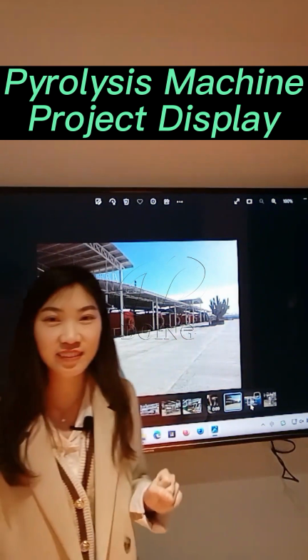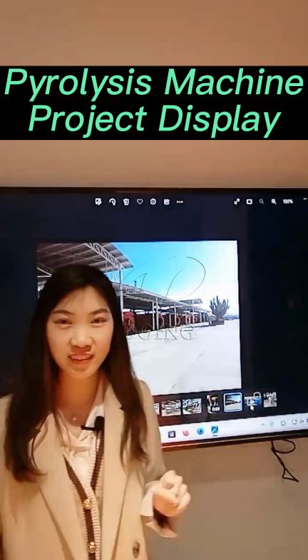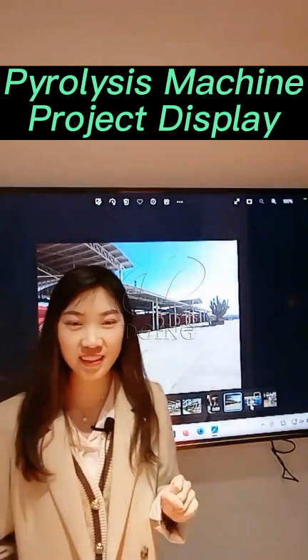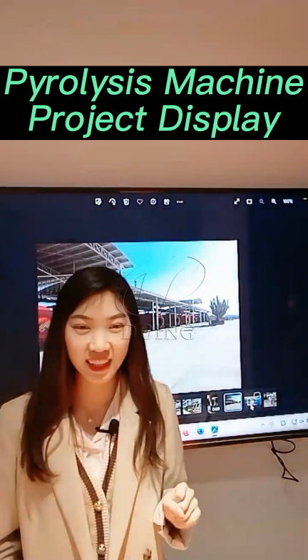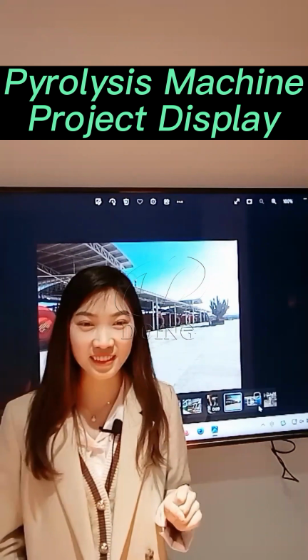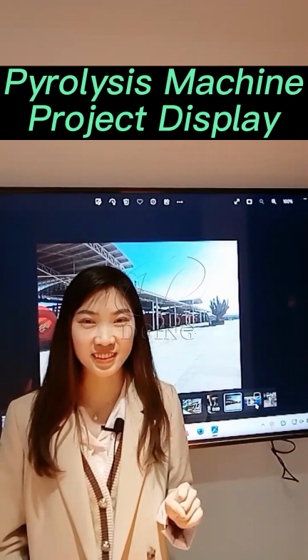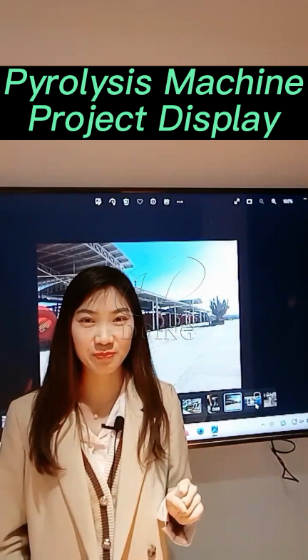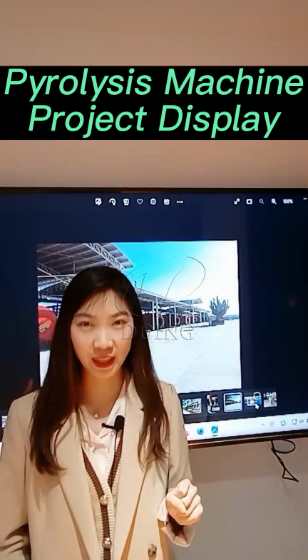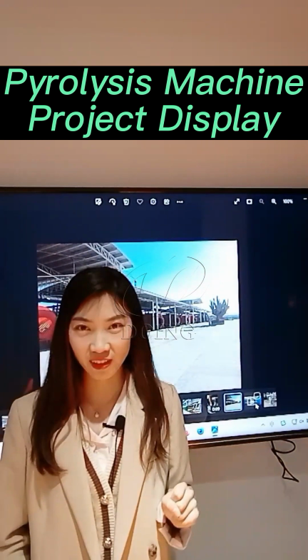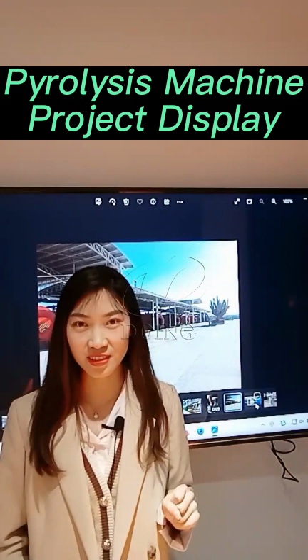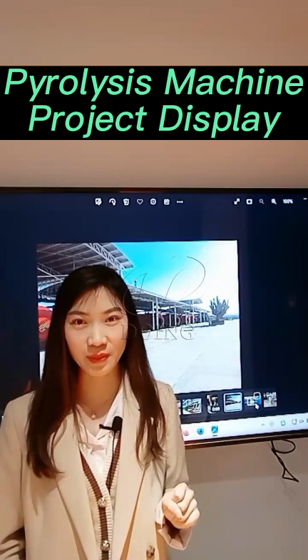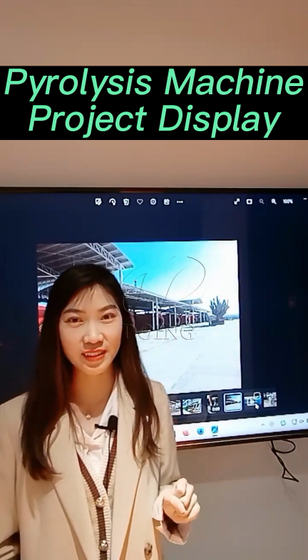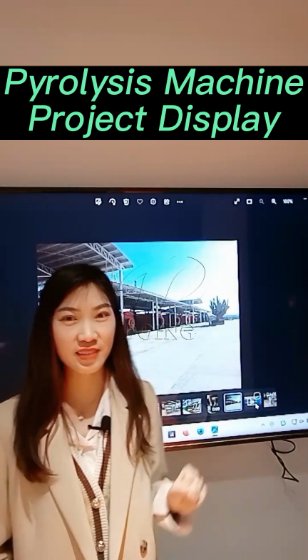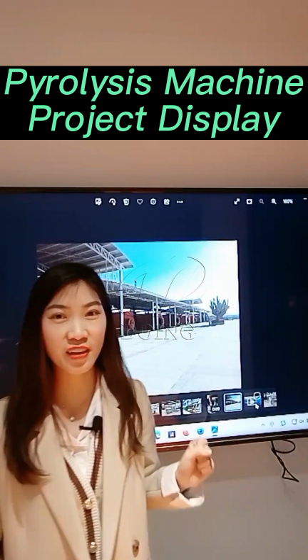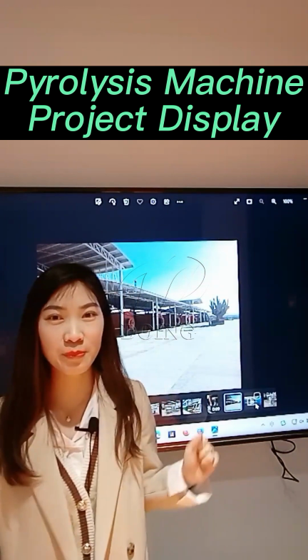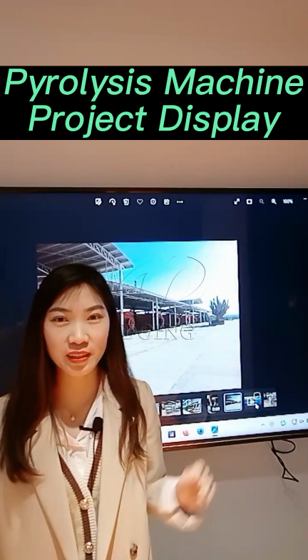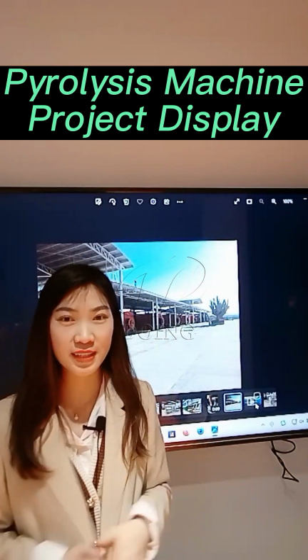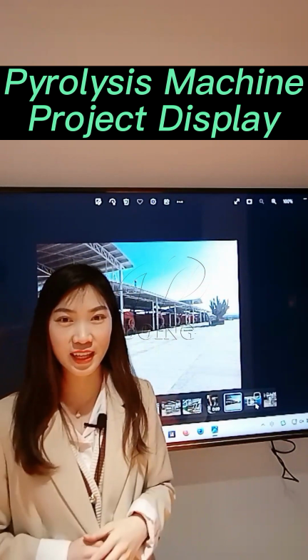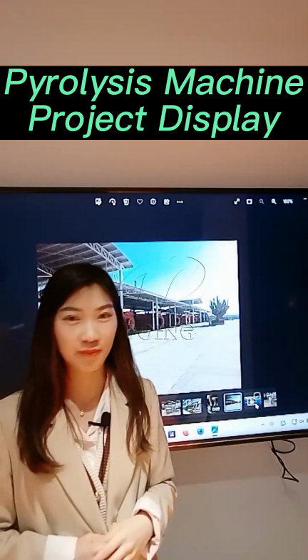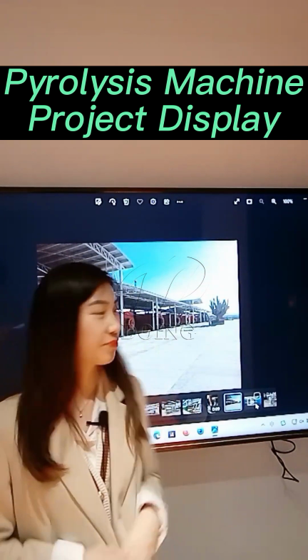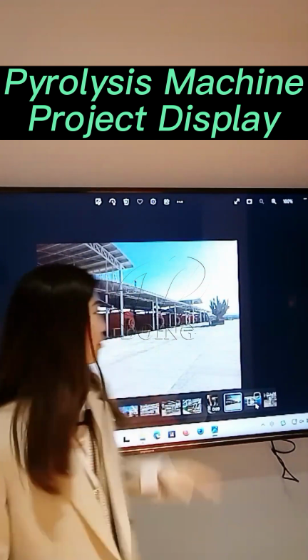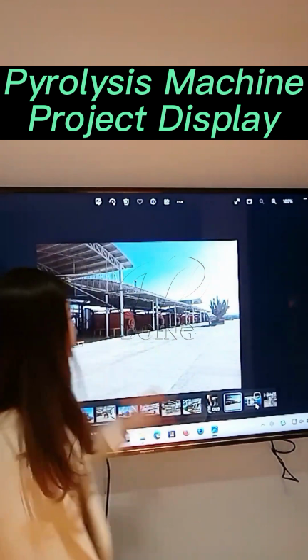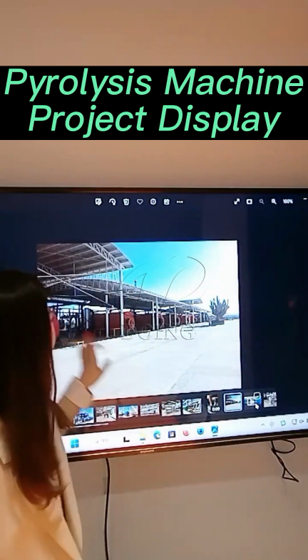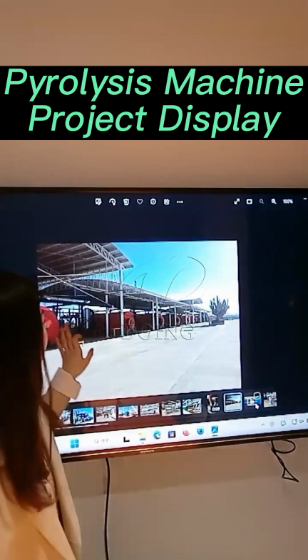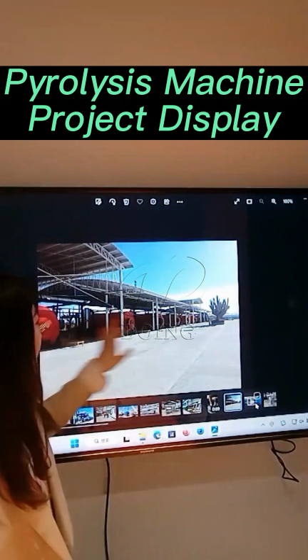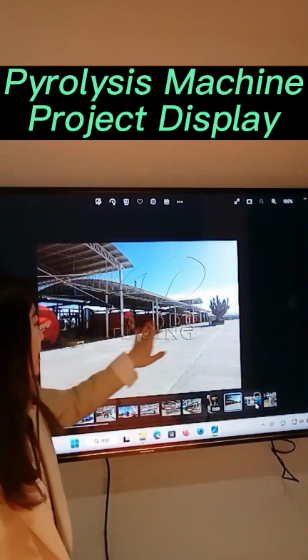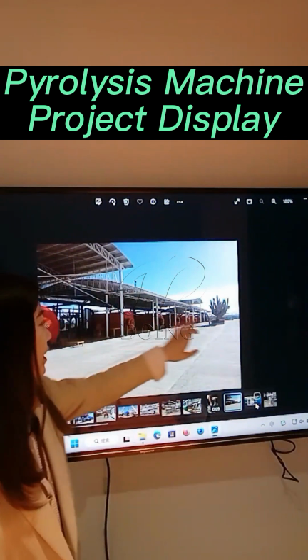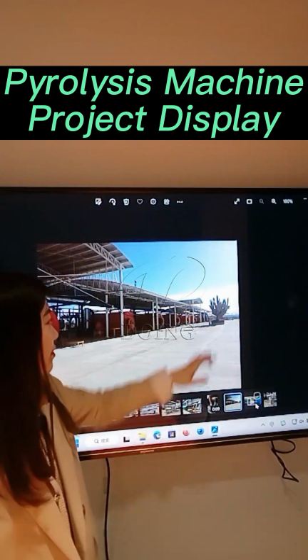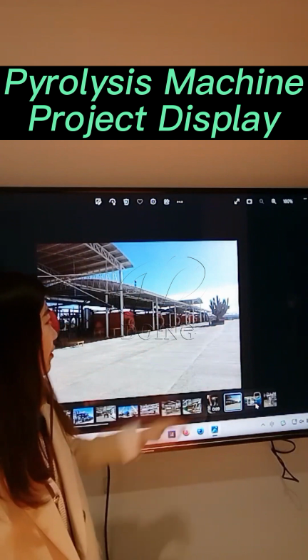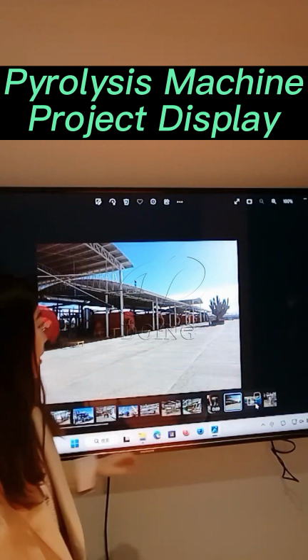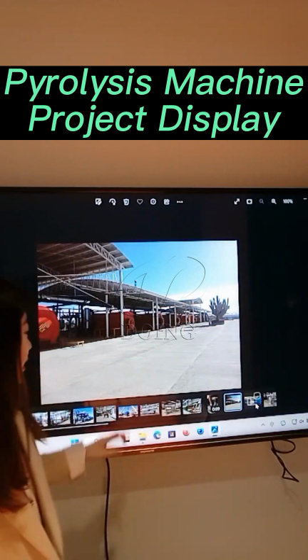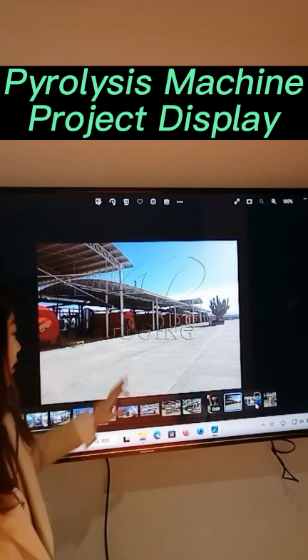This project was installed in Mexico, in Labasi. We installed a 10-size pyrolysis plant — it's a very big capacity, as you can see very clearly.